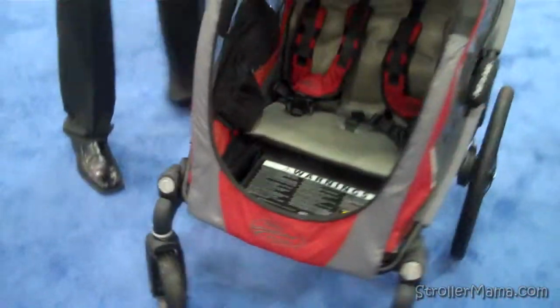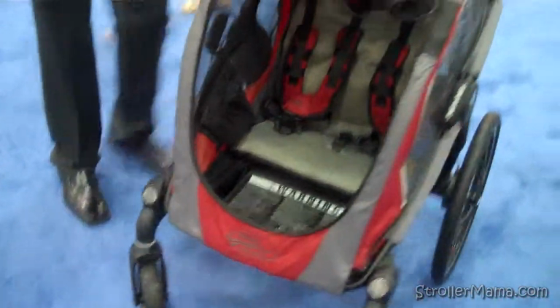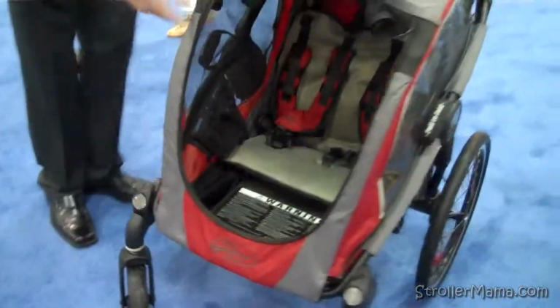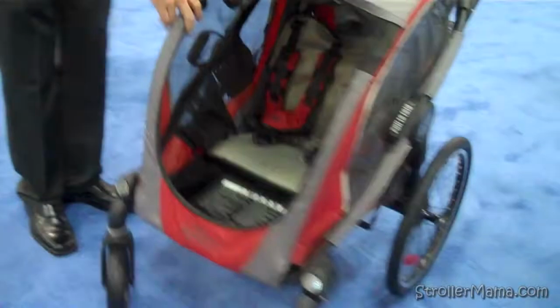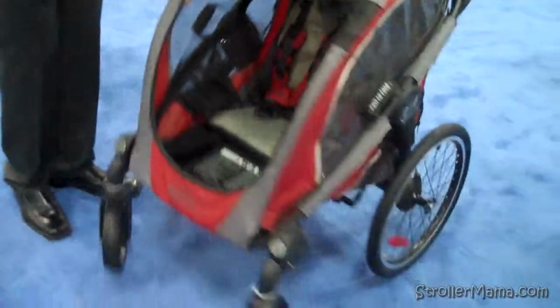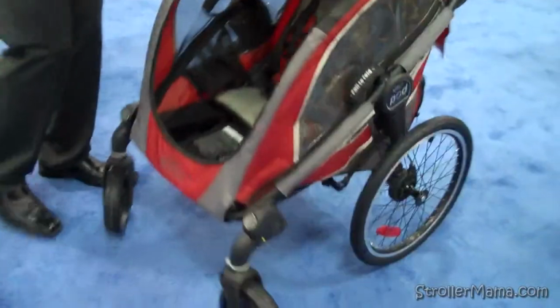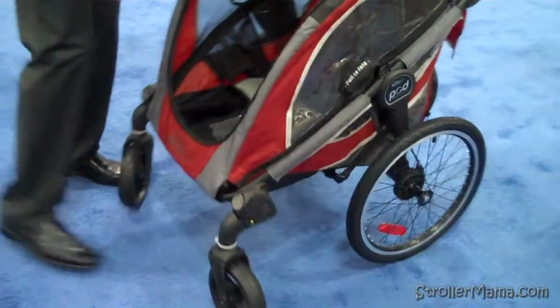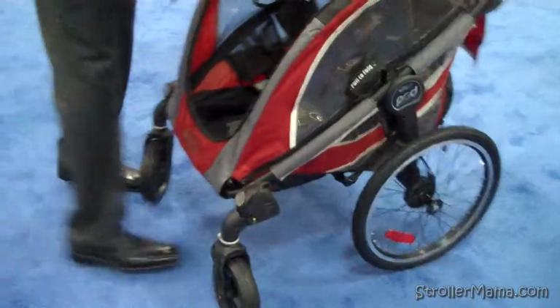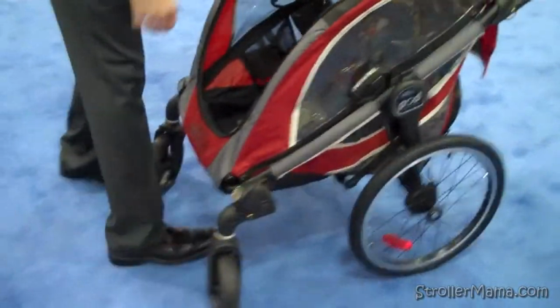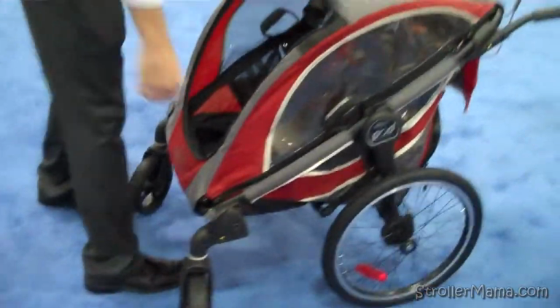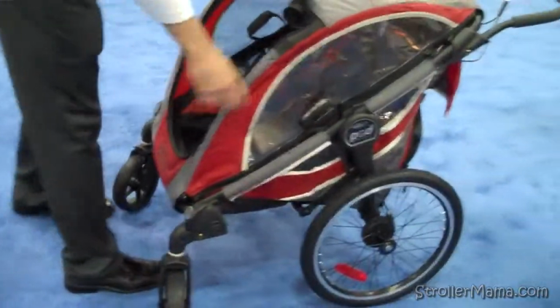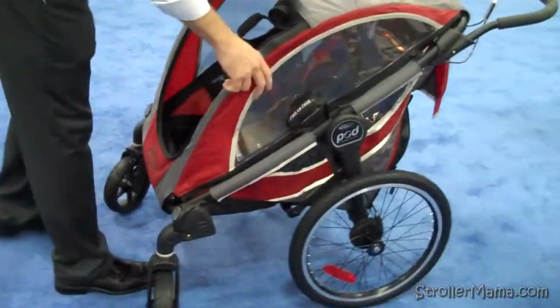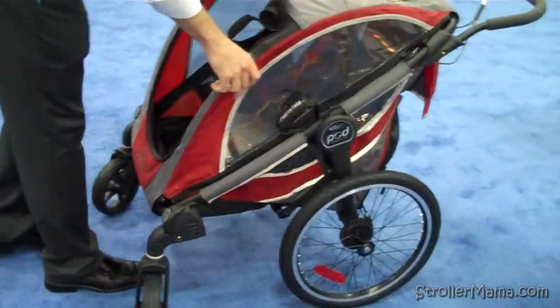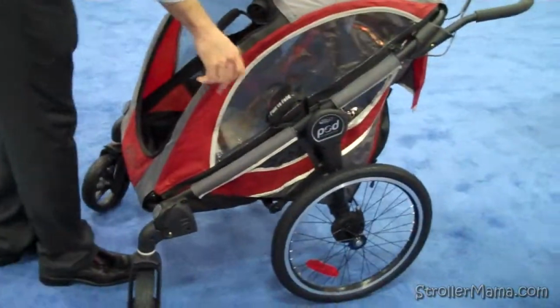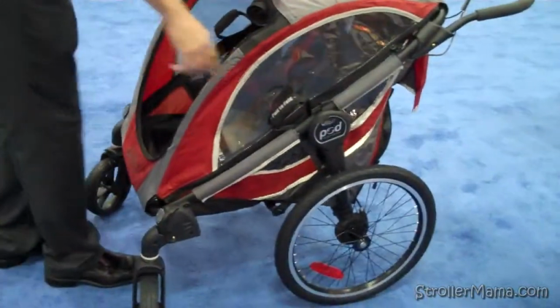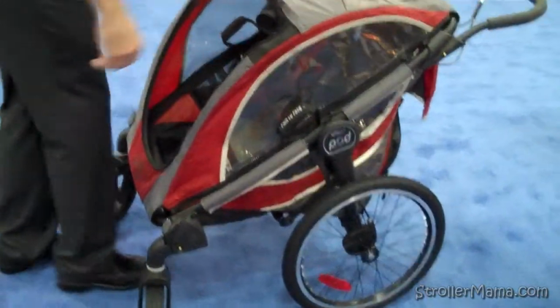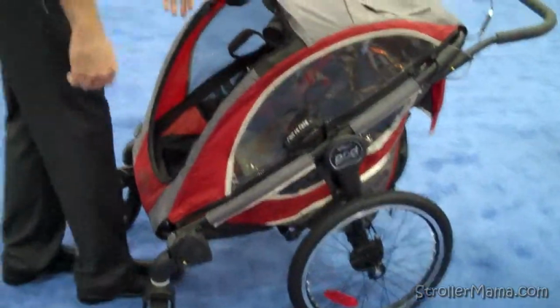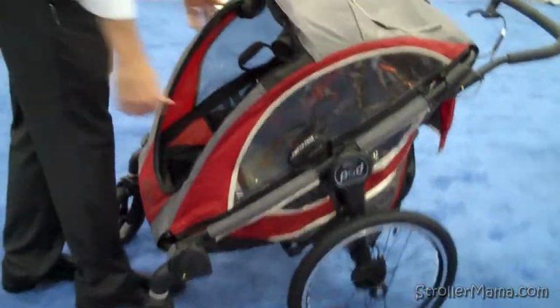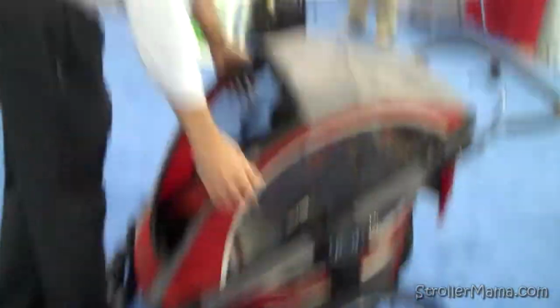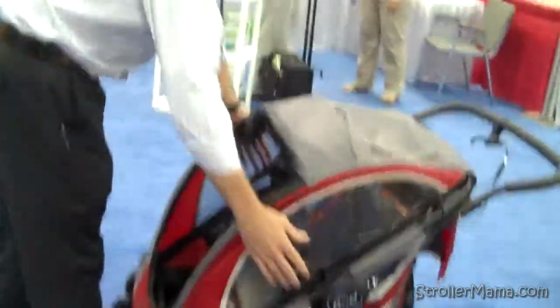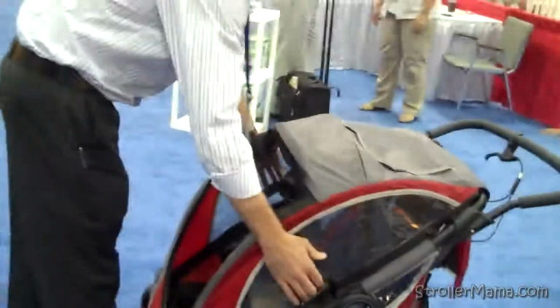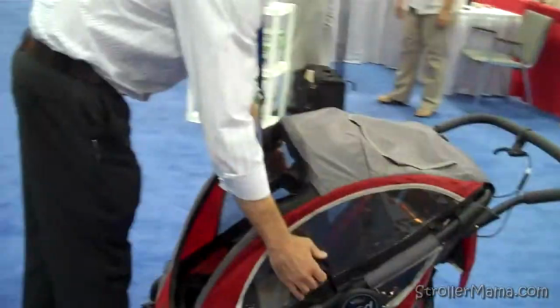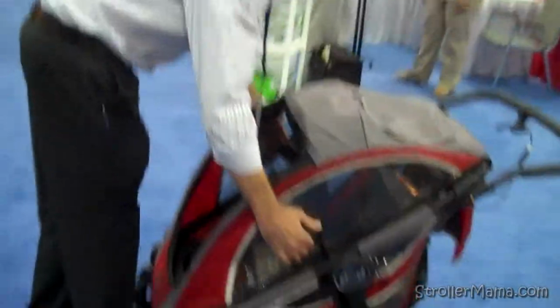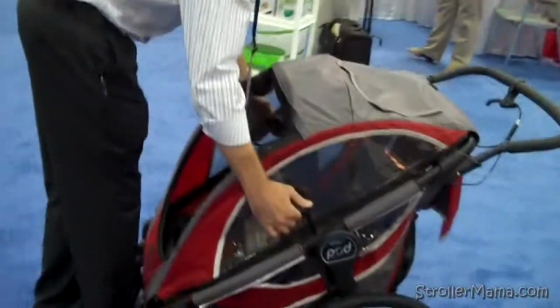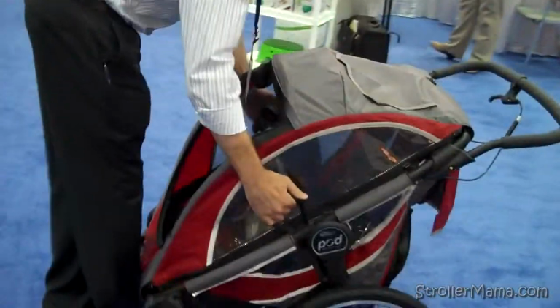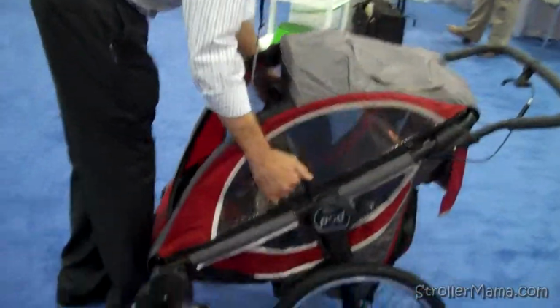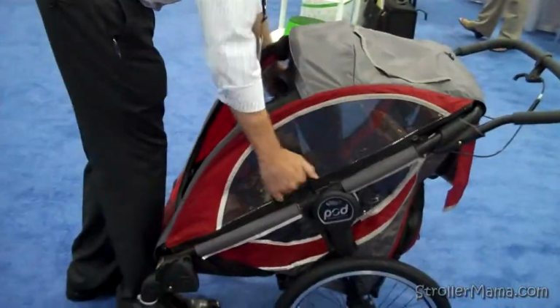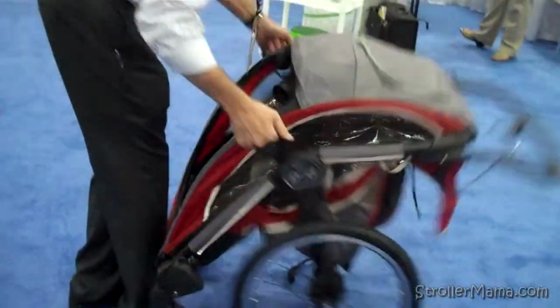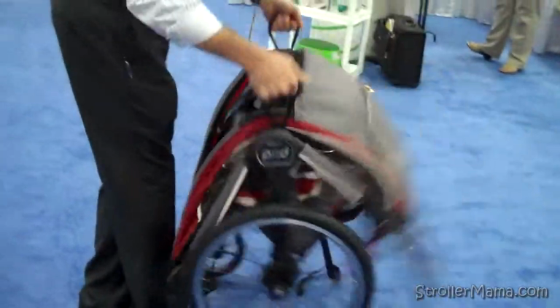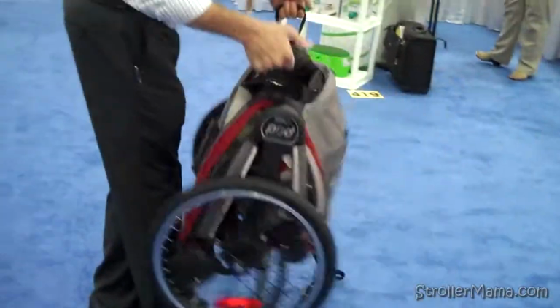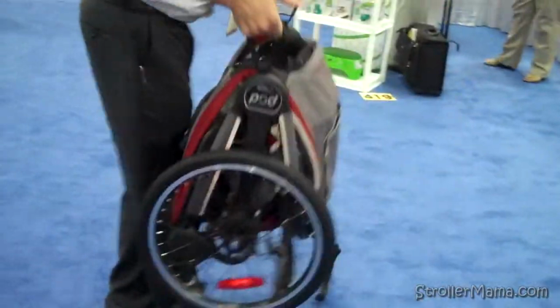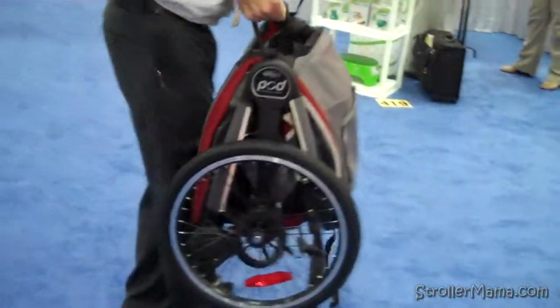To fold it, it has Baby Jogger's patented quick fold. You can simply grab the two straps and pull up.